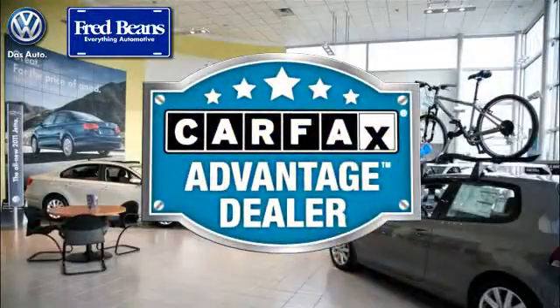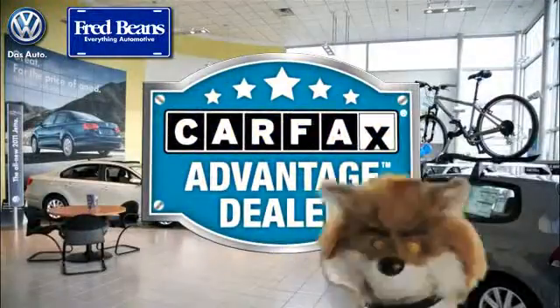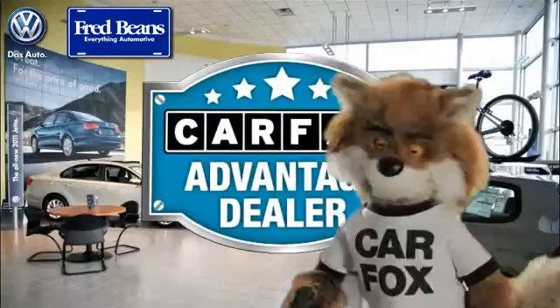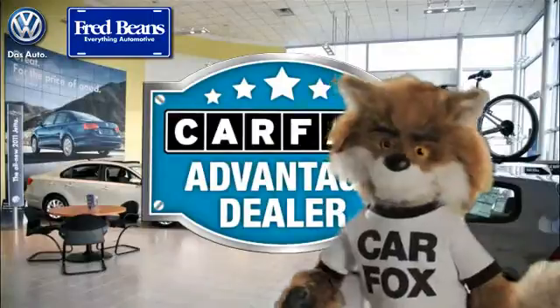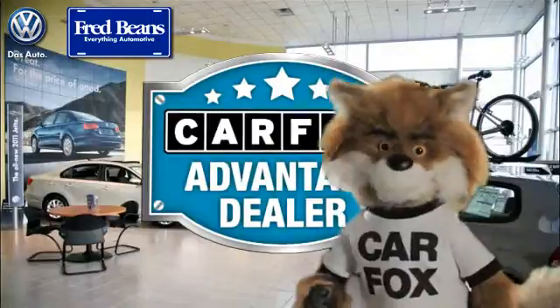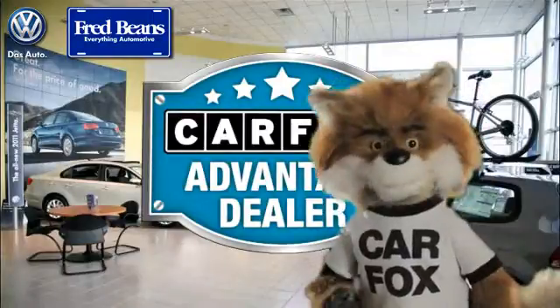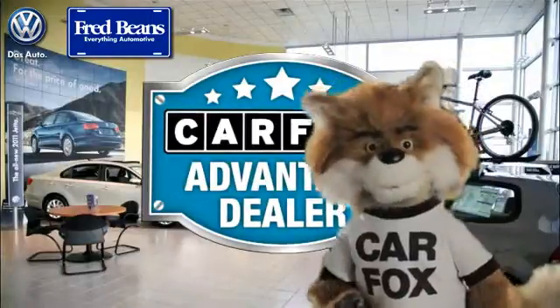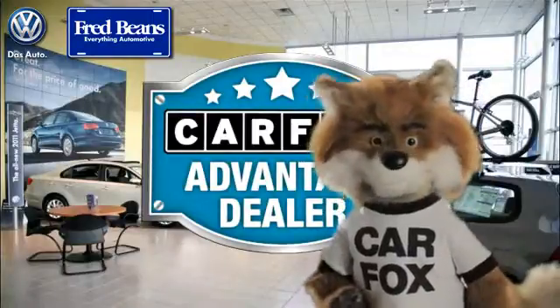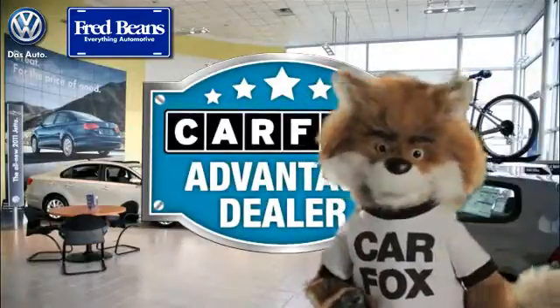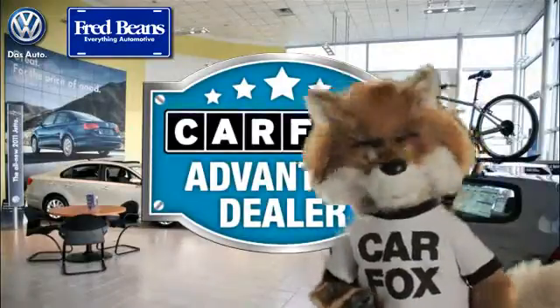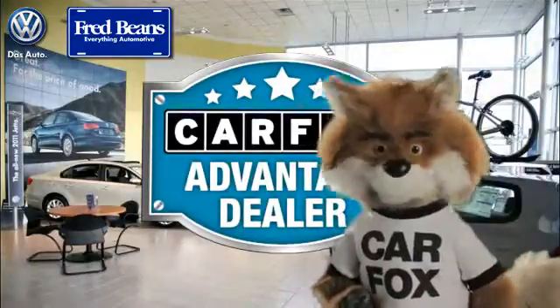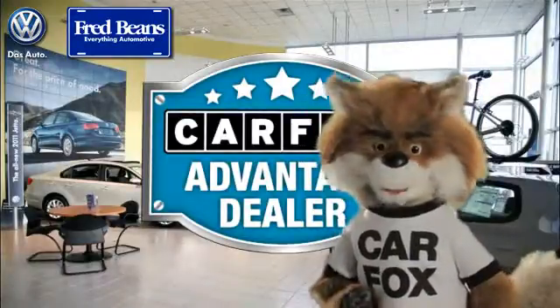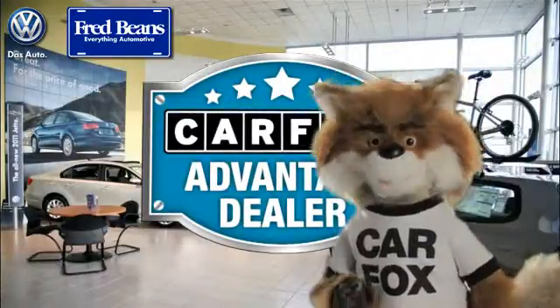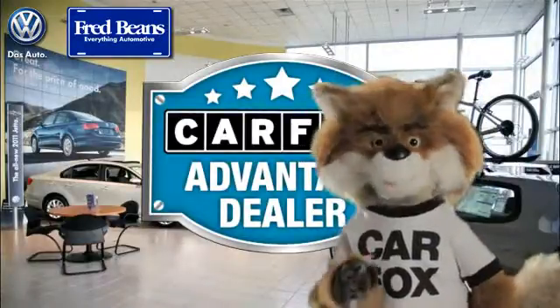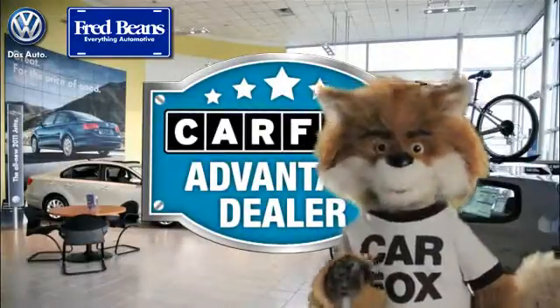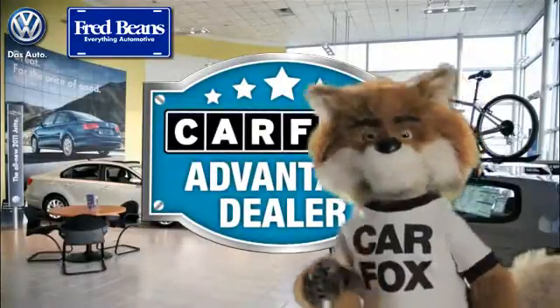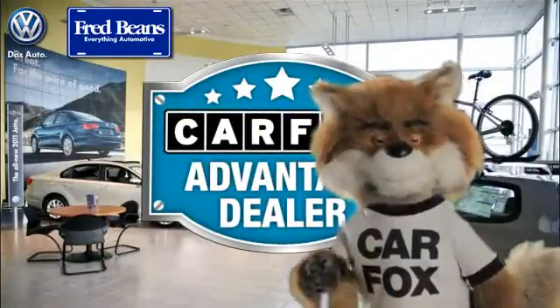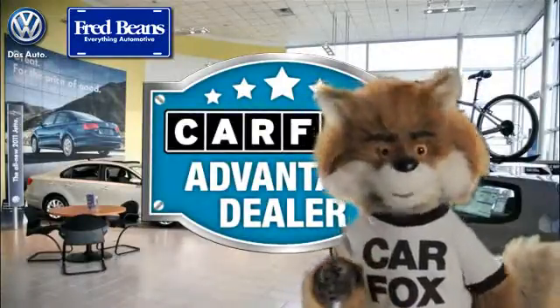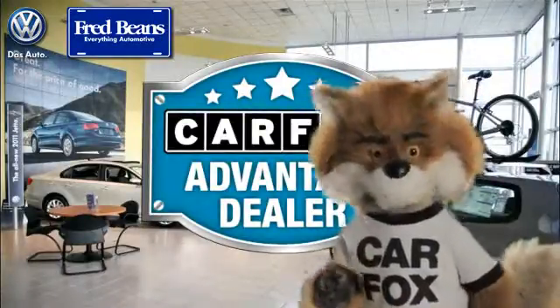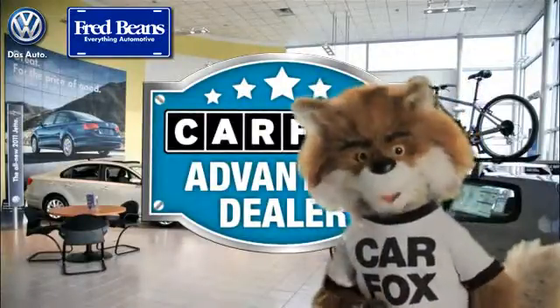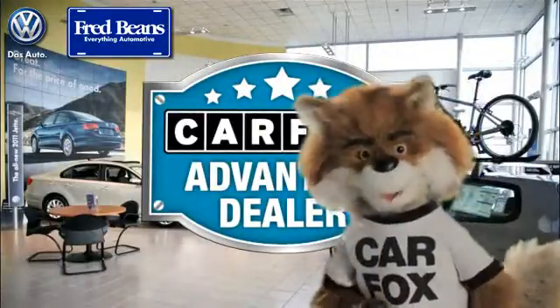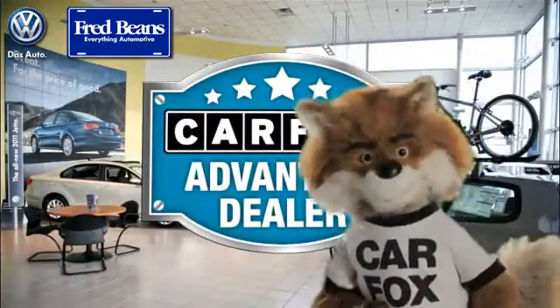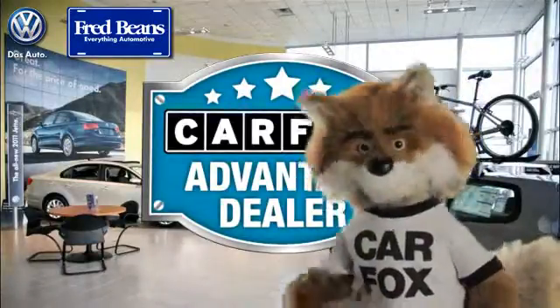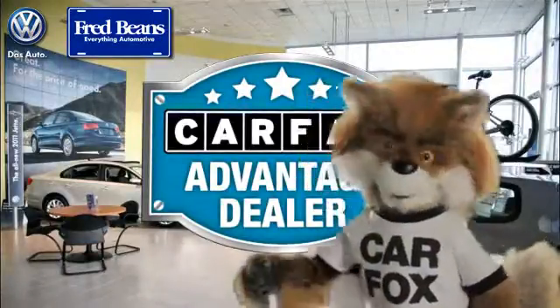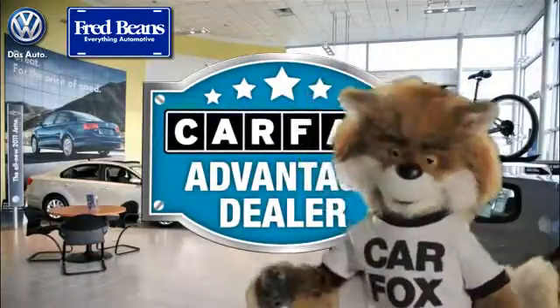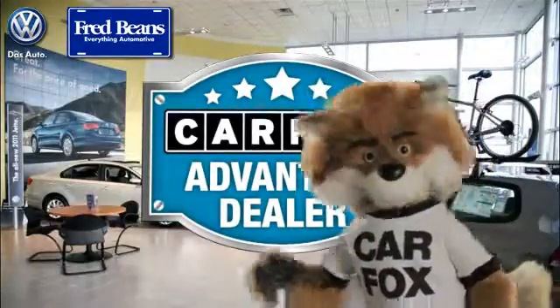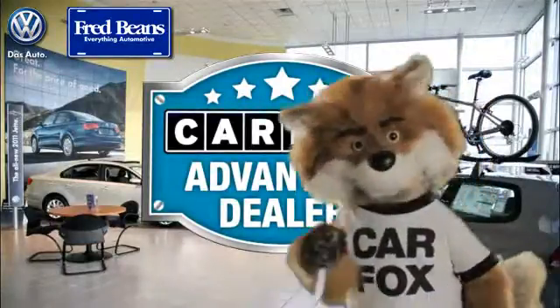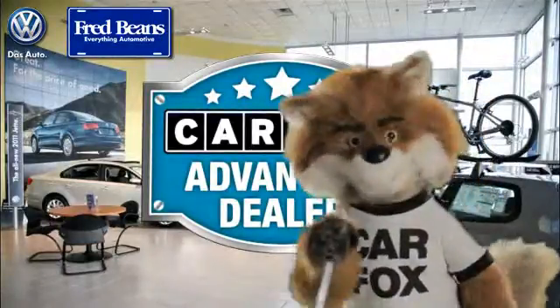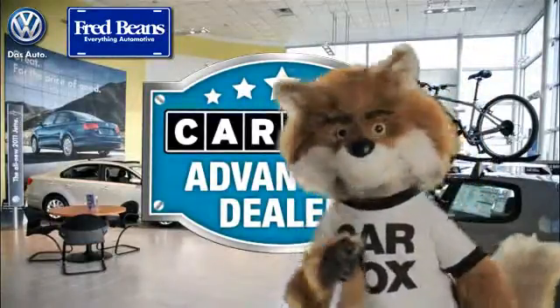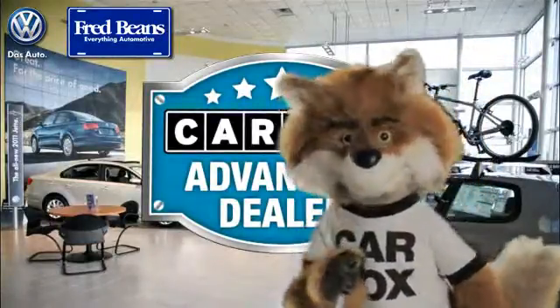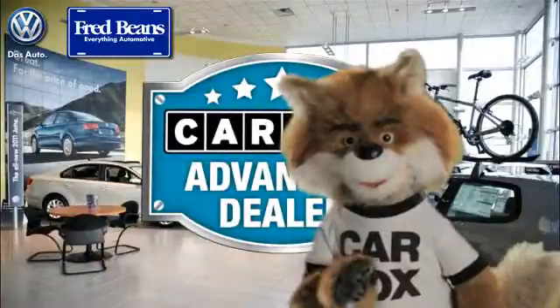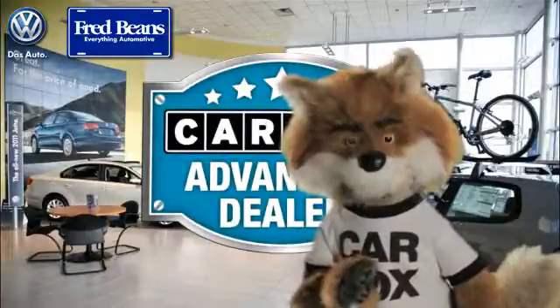Just say show me the Carfax at Fred Beans Volkswagen, a Carfax Advantage dealer.